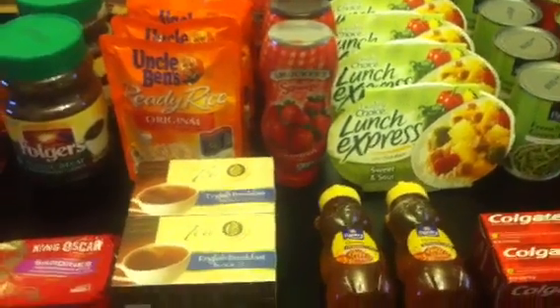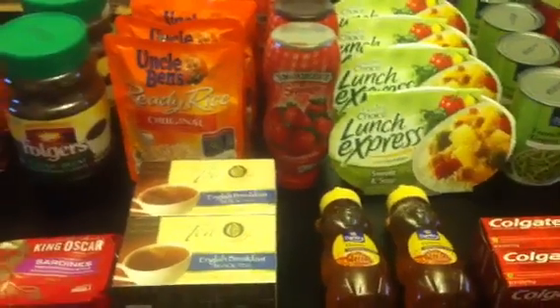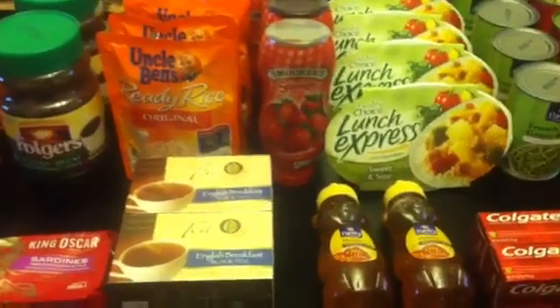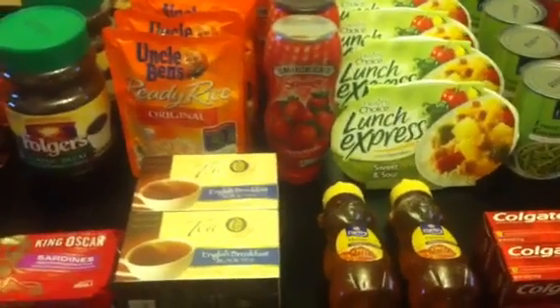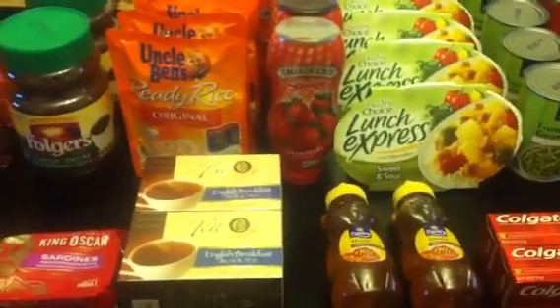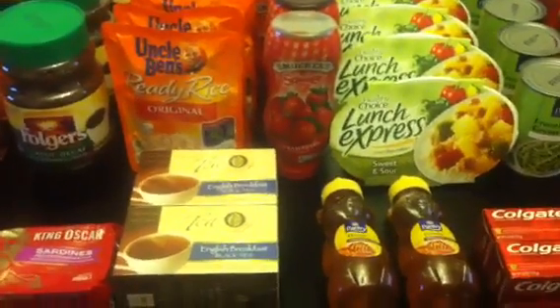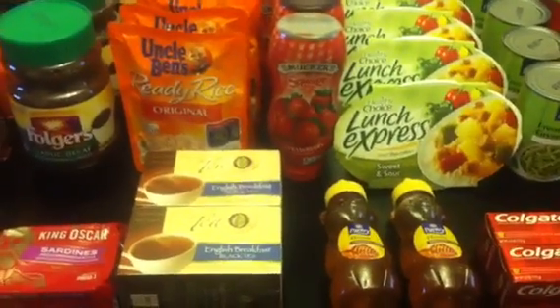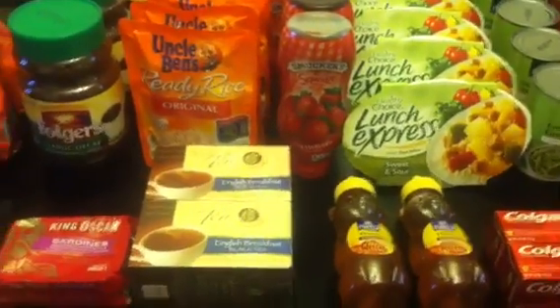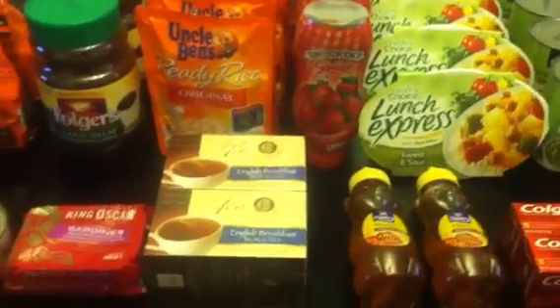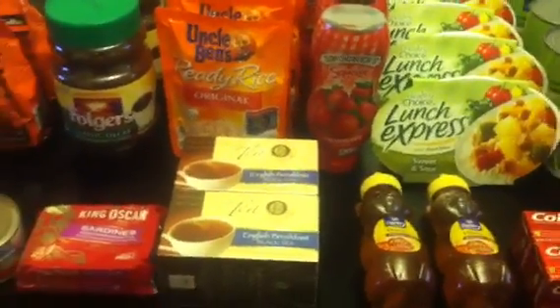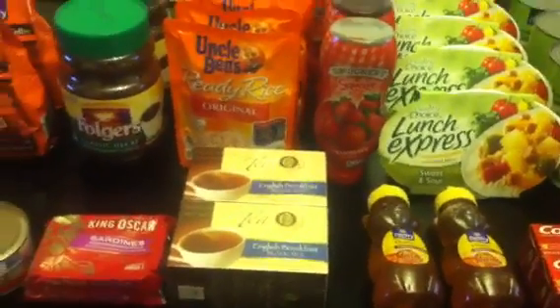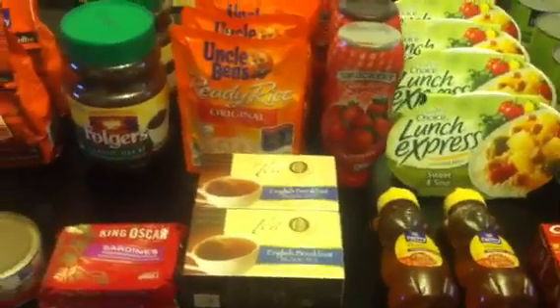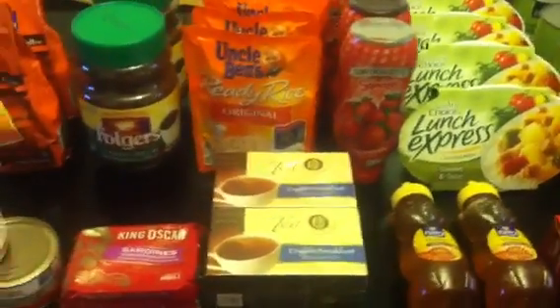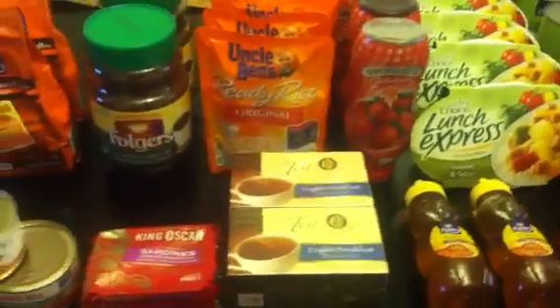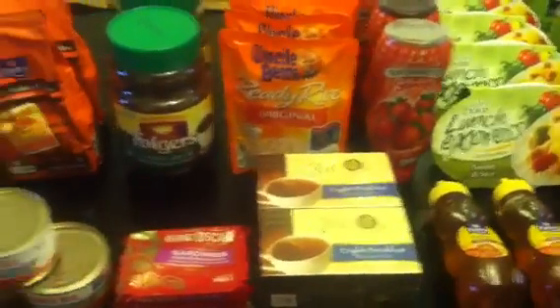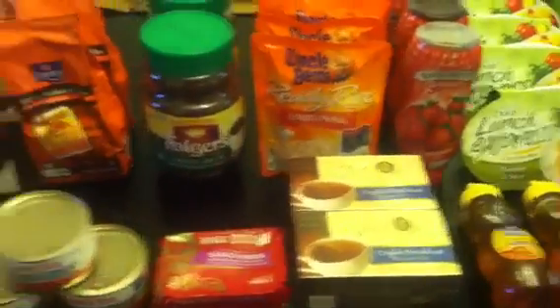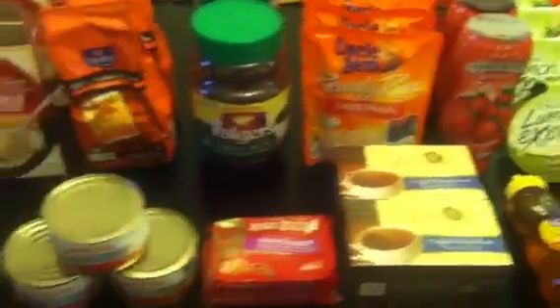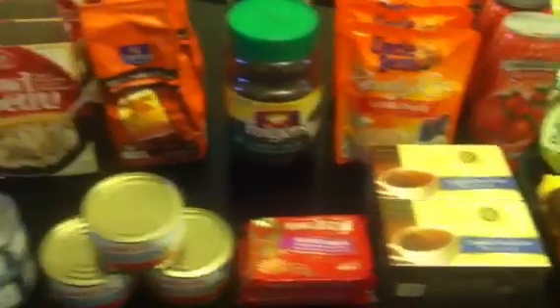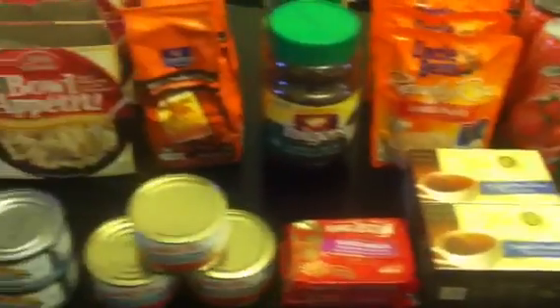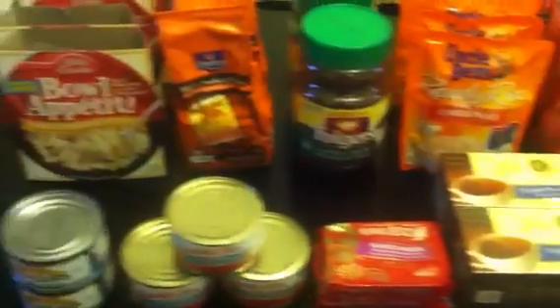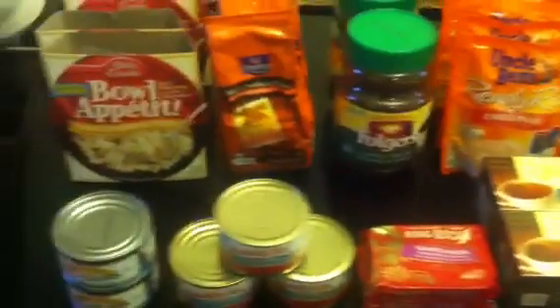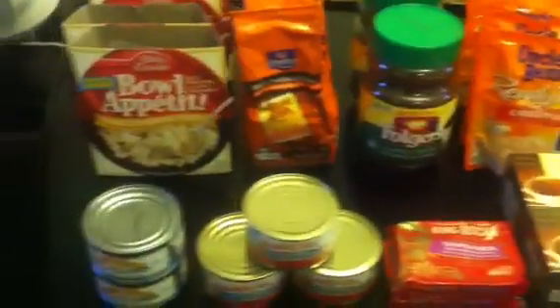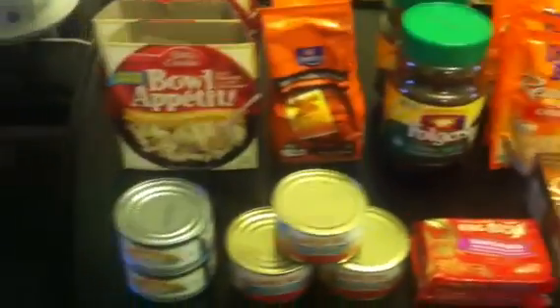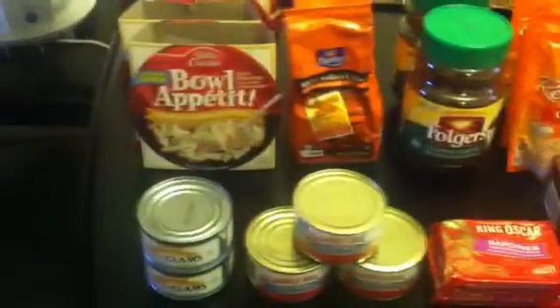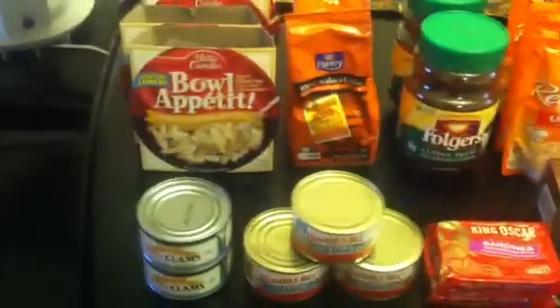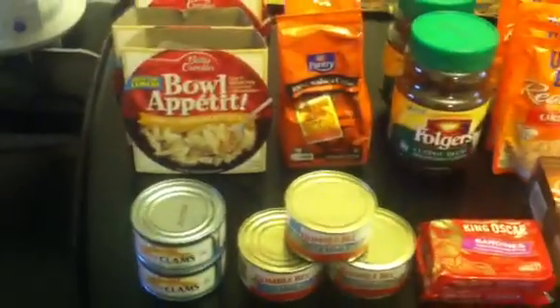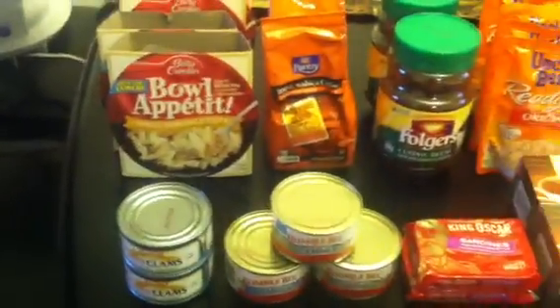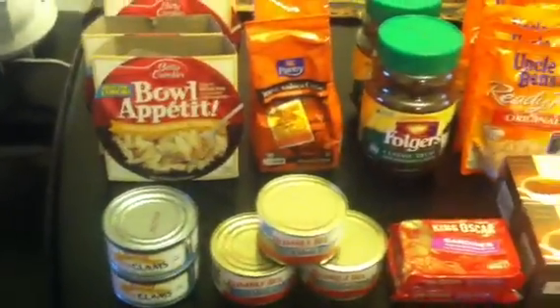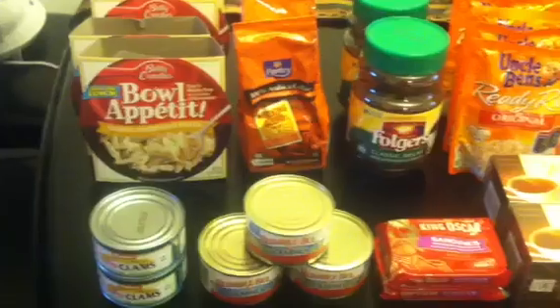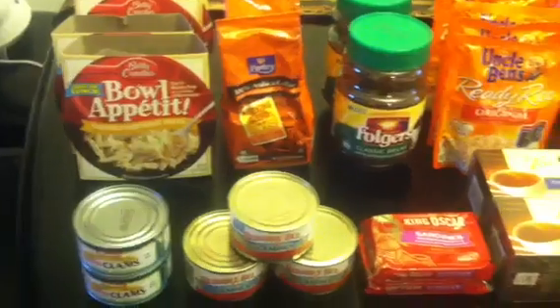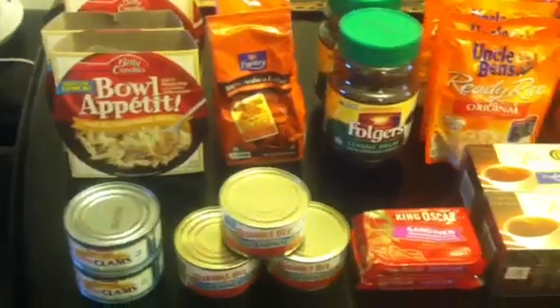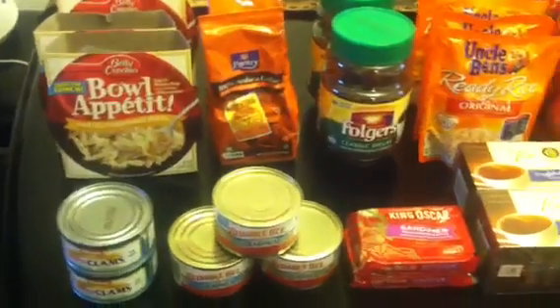Hey guys, welcome back to Pinching Pennies with Priscilla. I wanted to show you guys my Rite Aid haul for today.